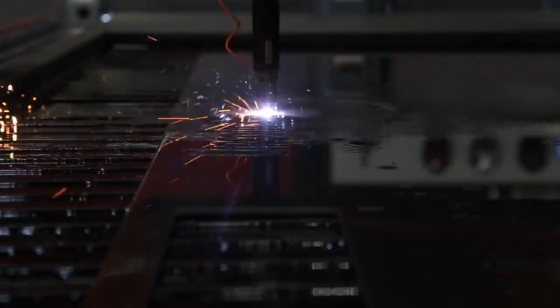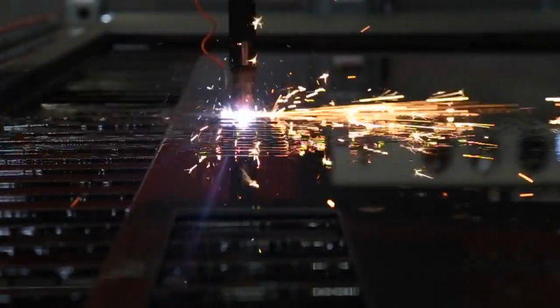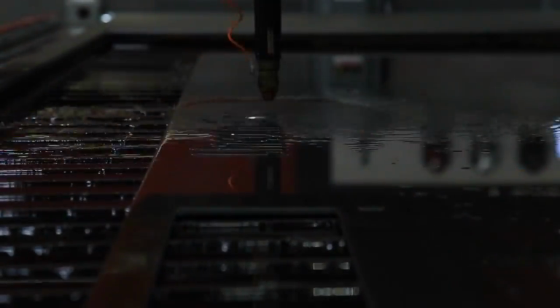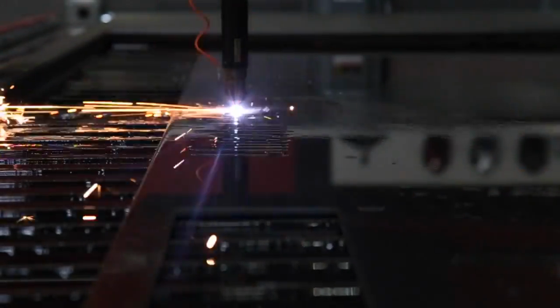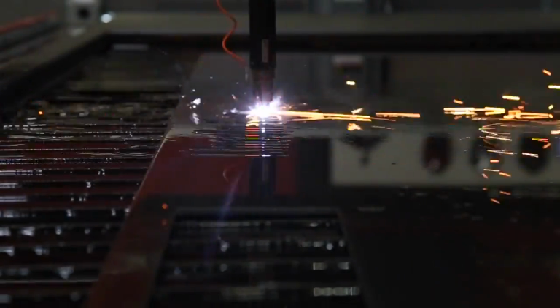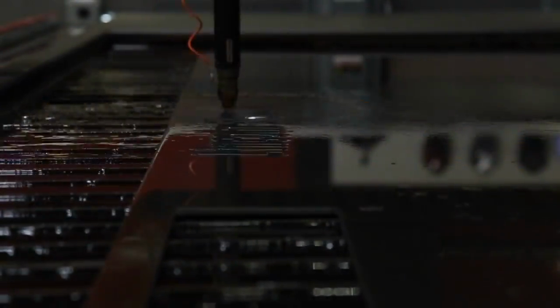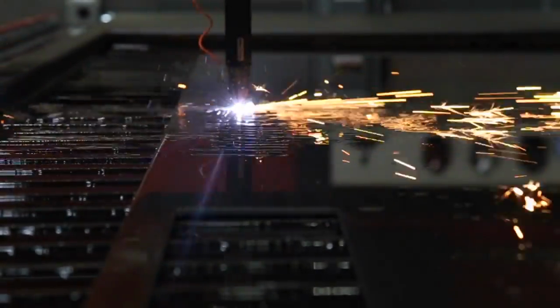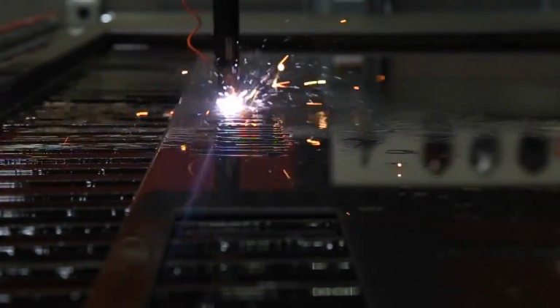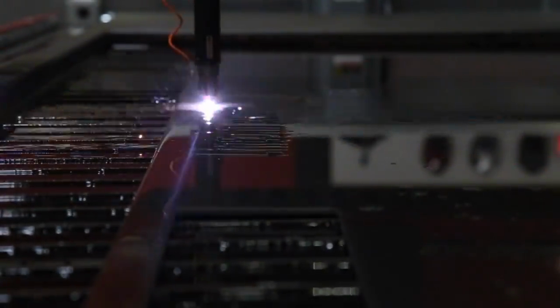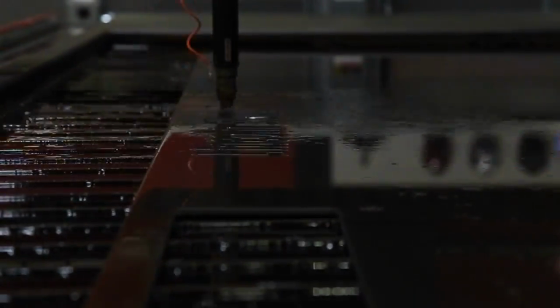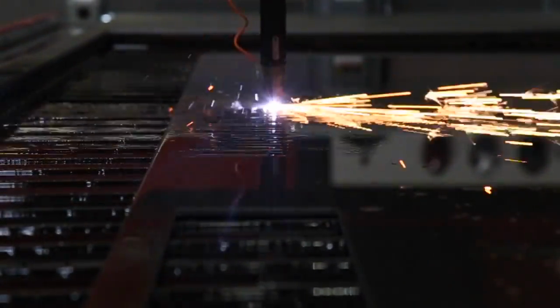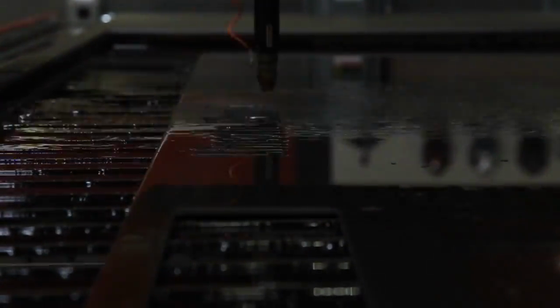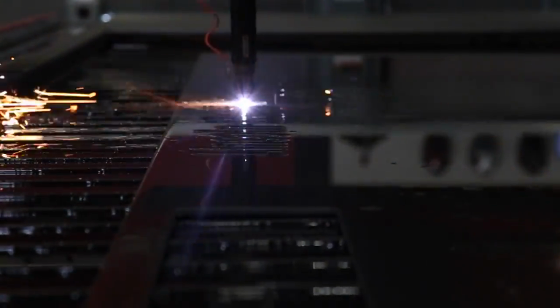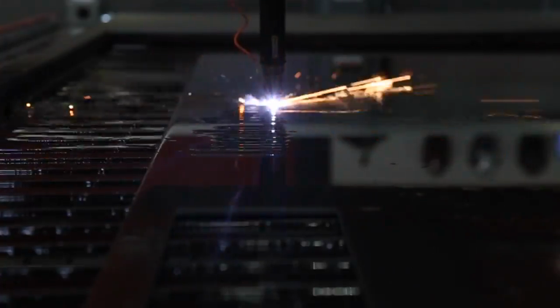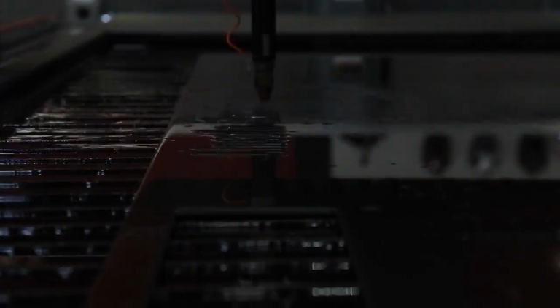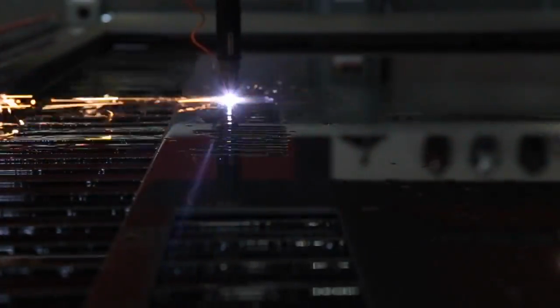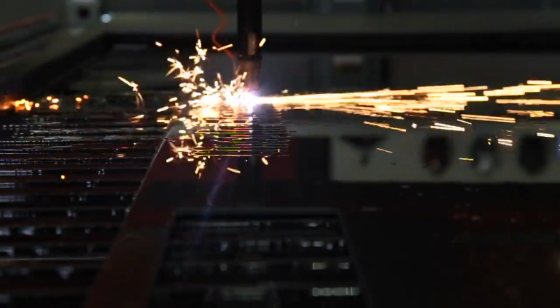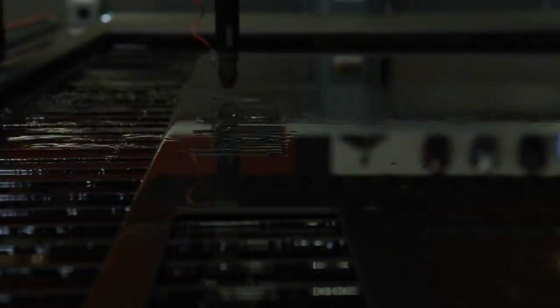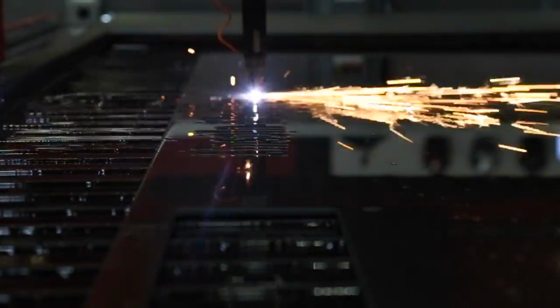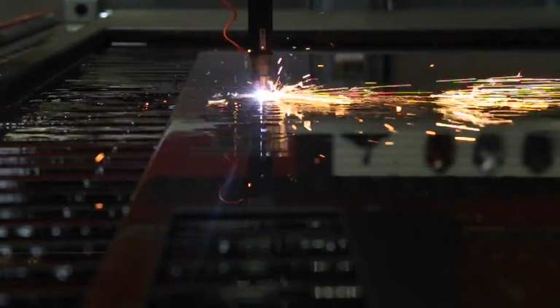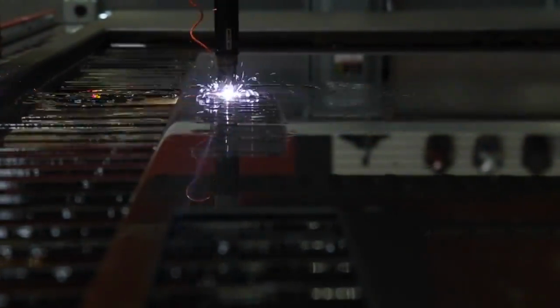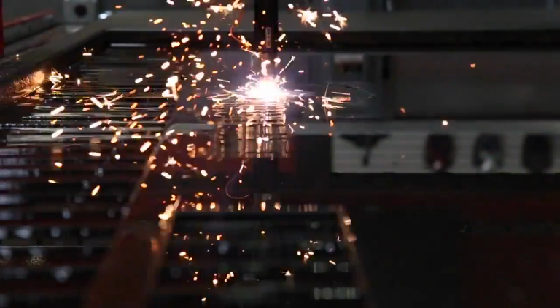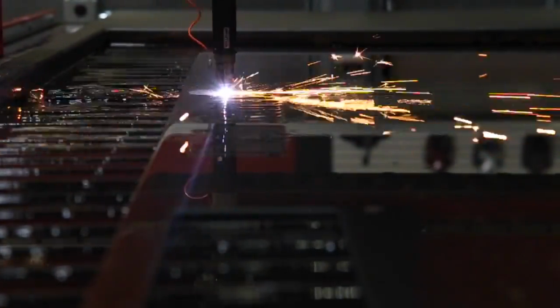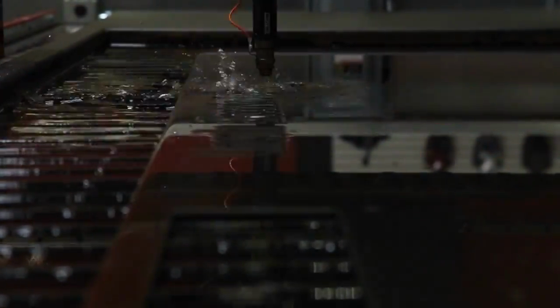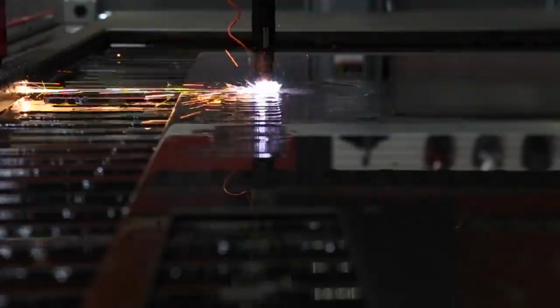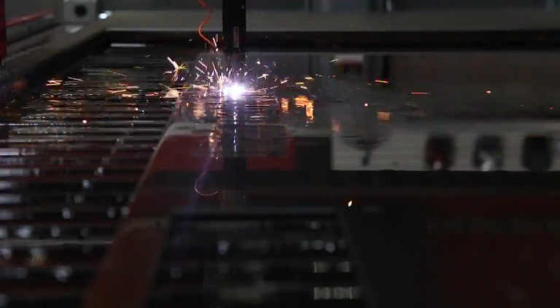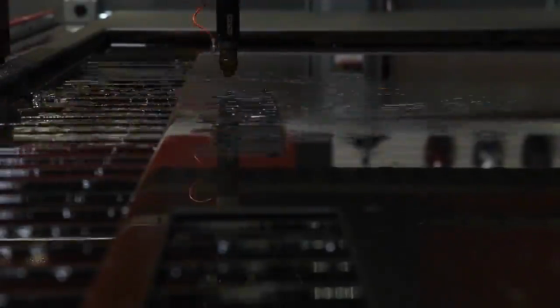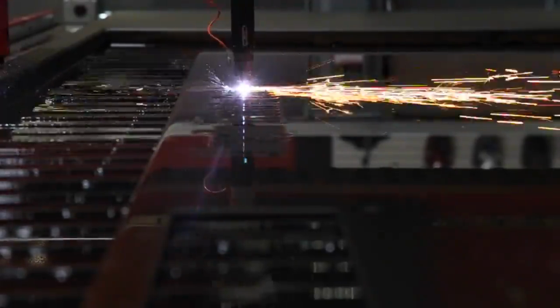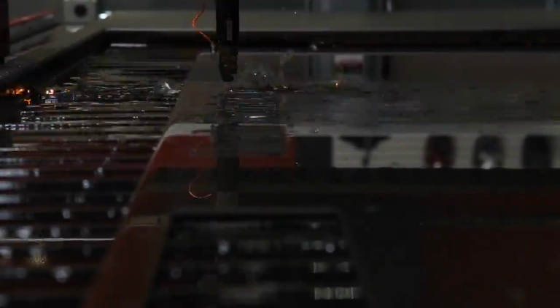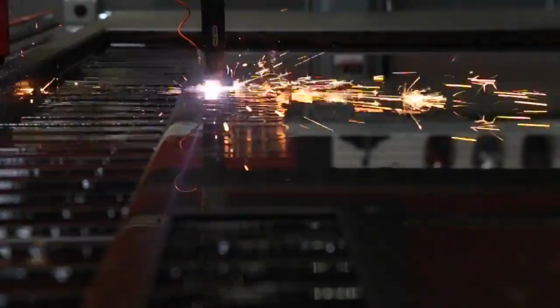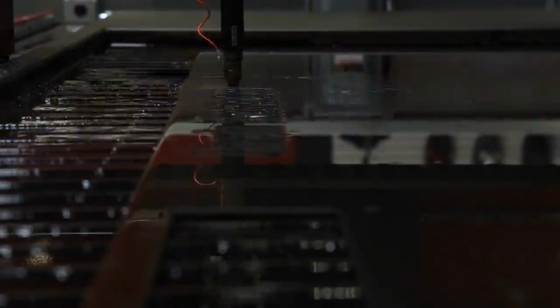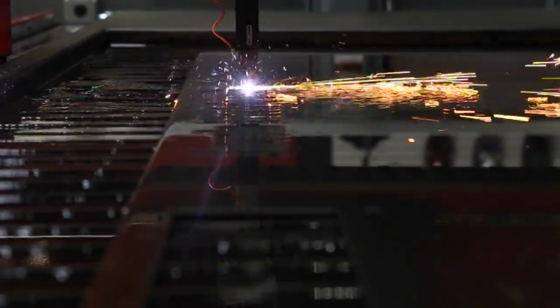We had one last piece that we weren't able to fit into our original nest of parts, so we threw another piece of metal down and got to cutting.